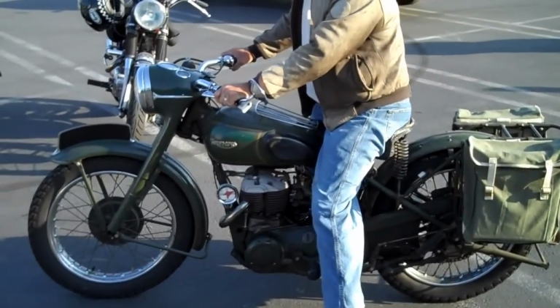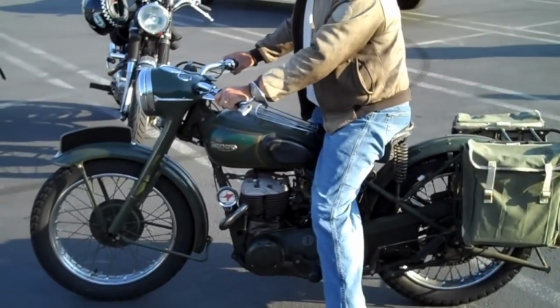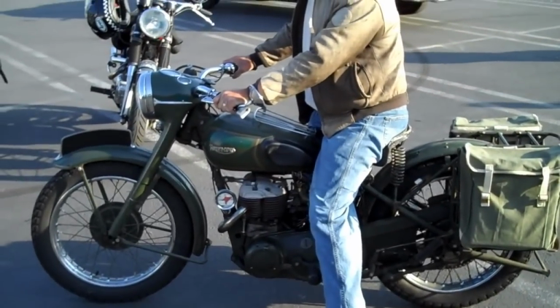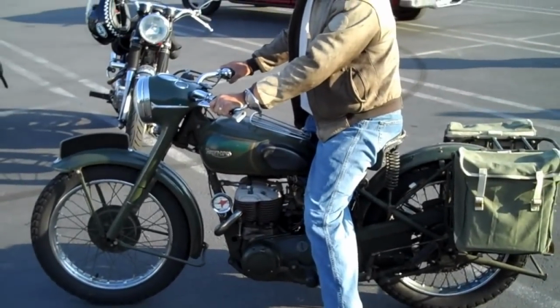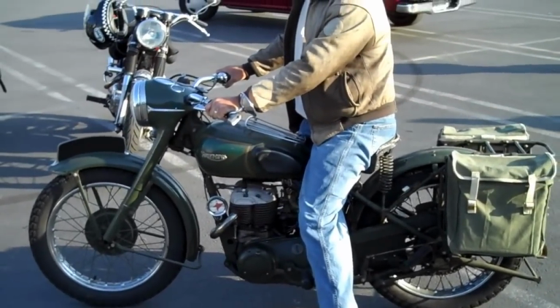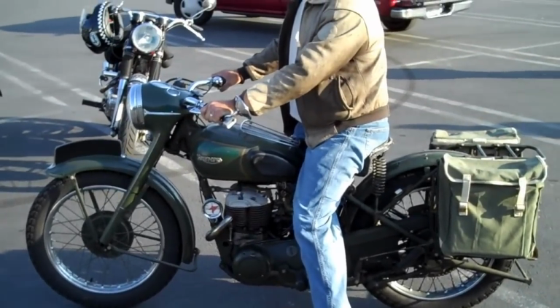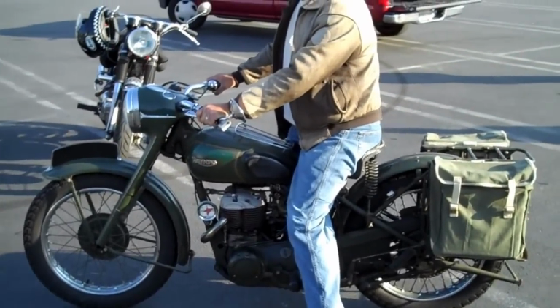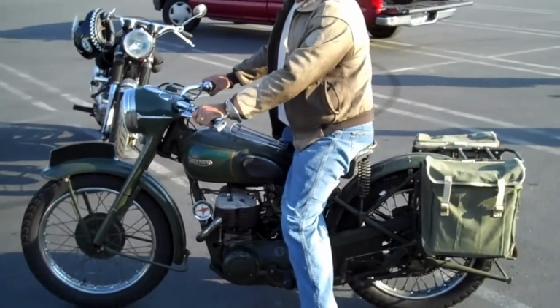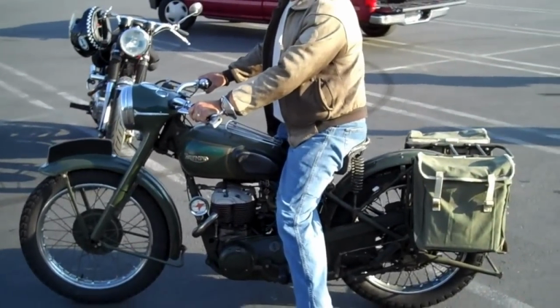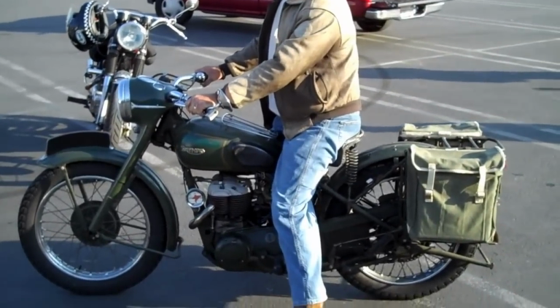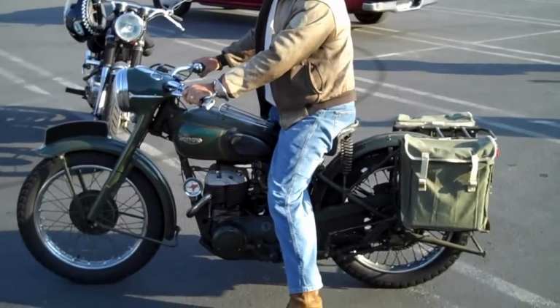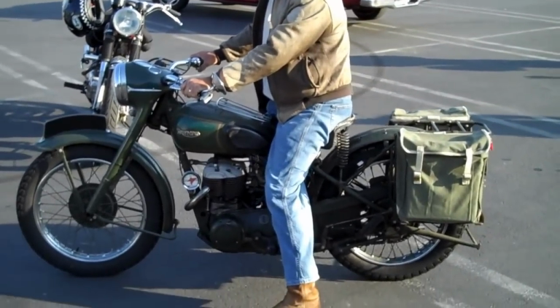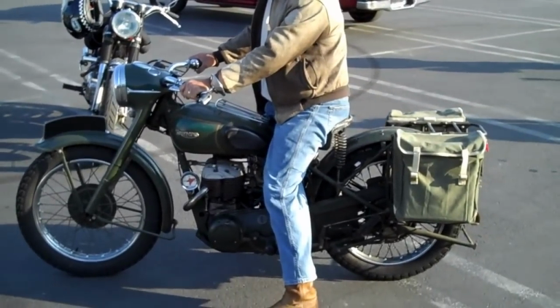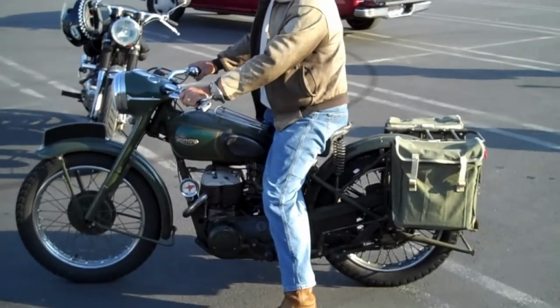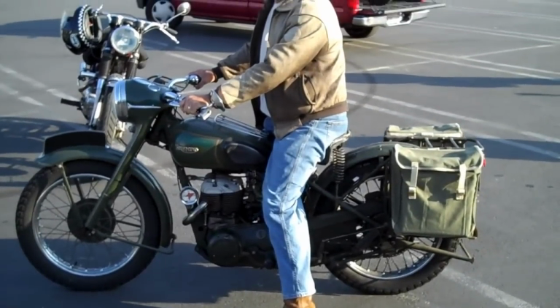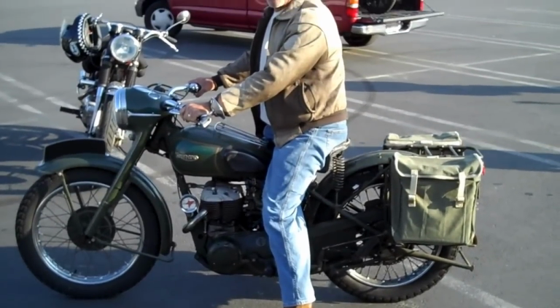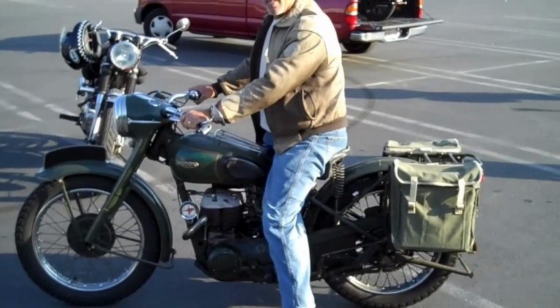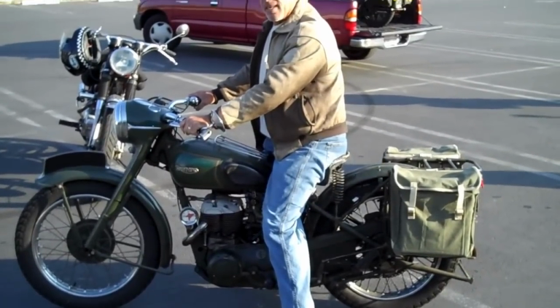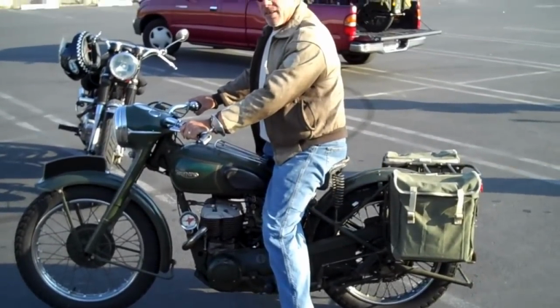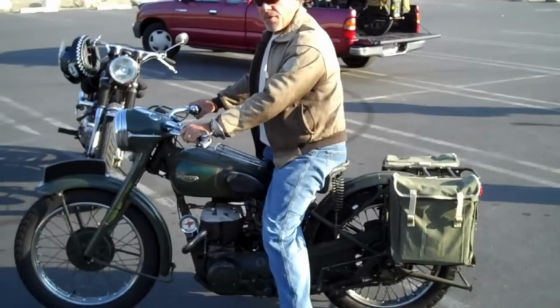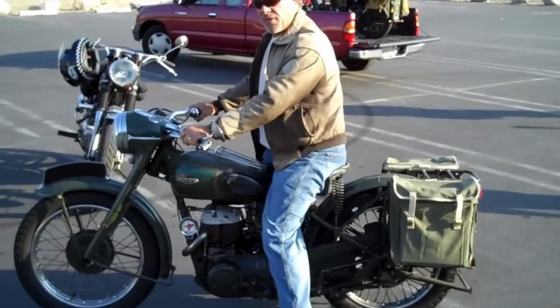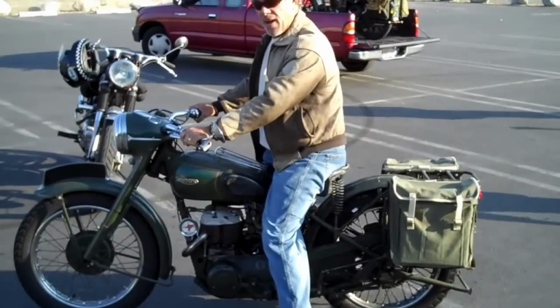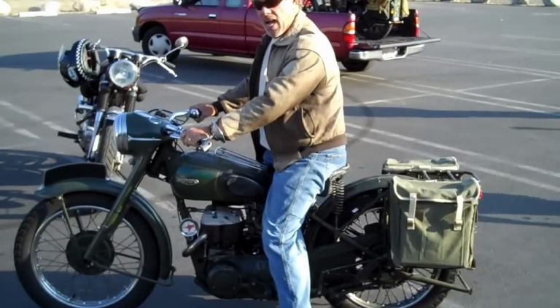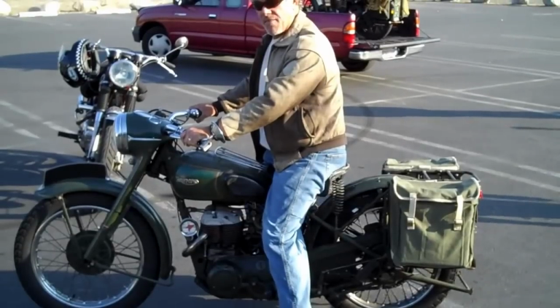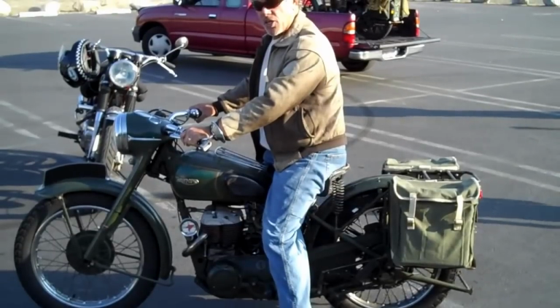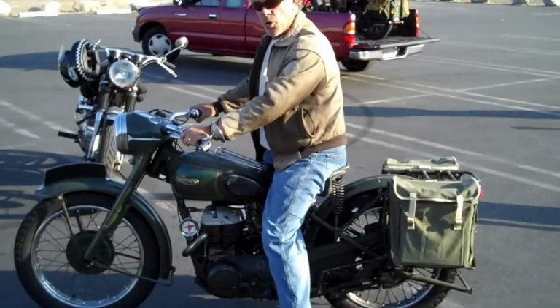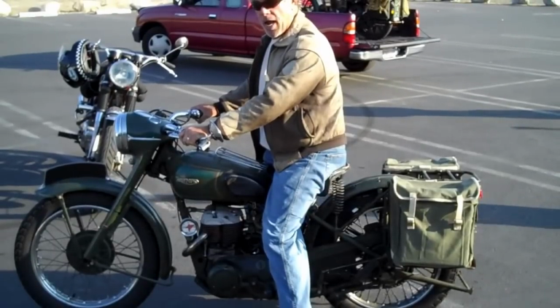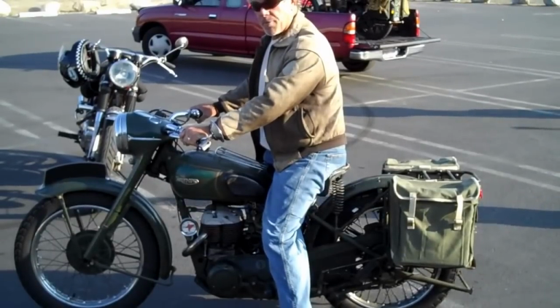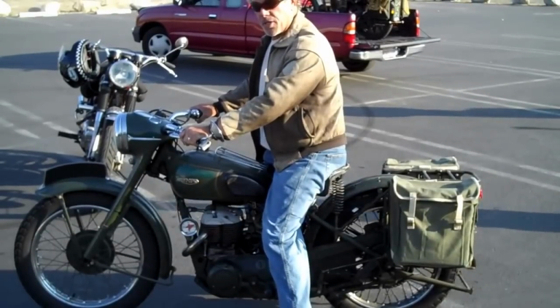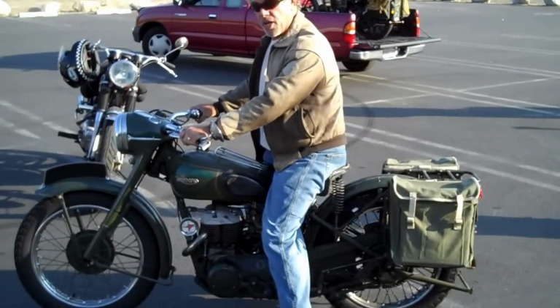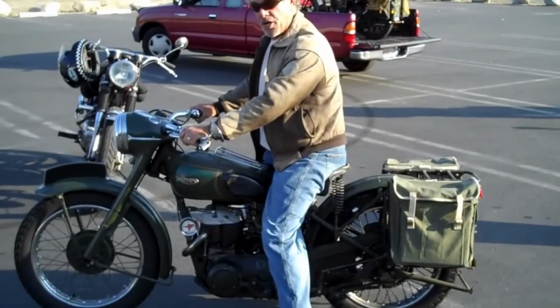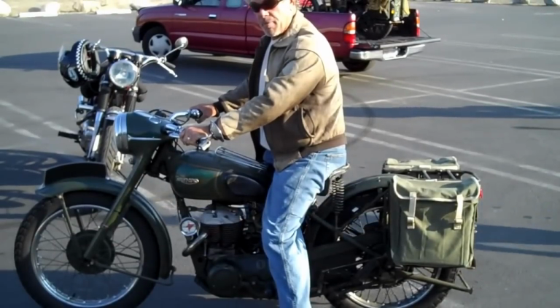There you have it — cold start, 1955 Triumph TRW.